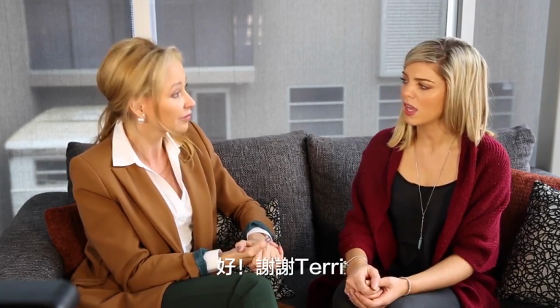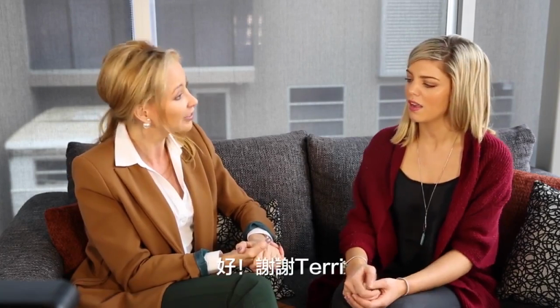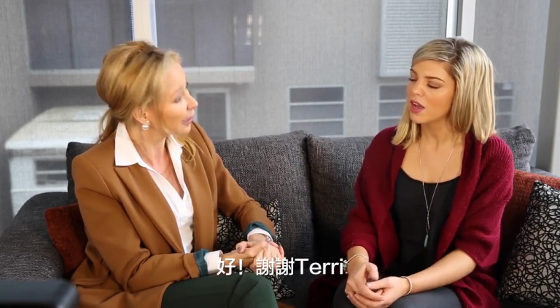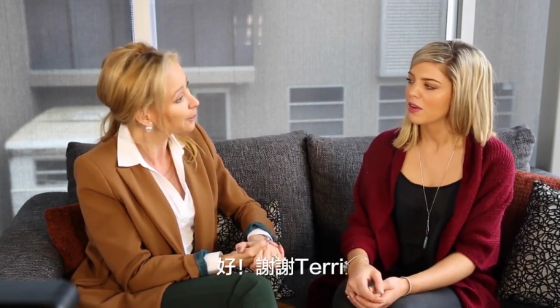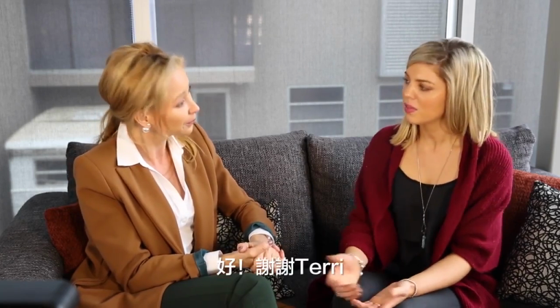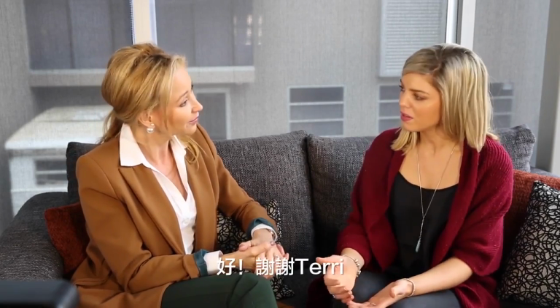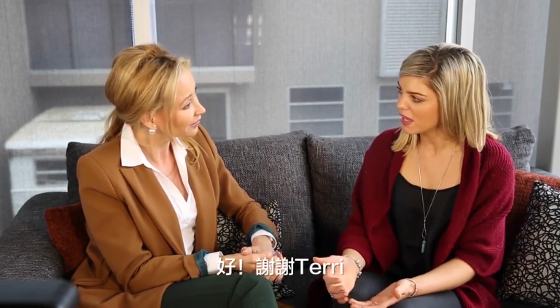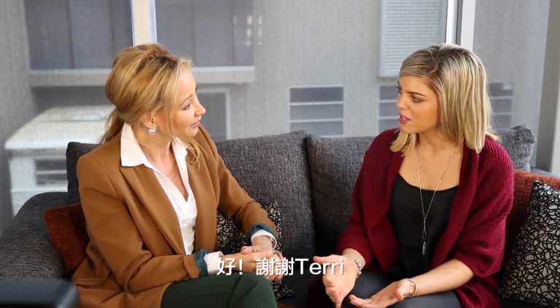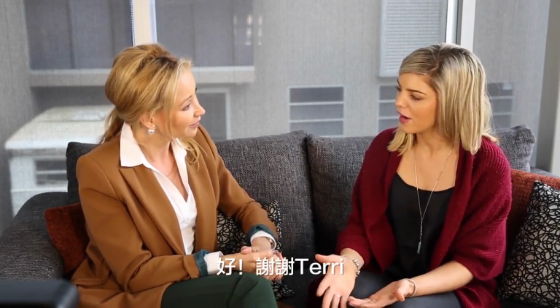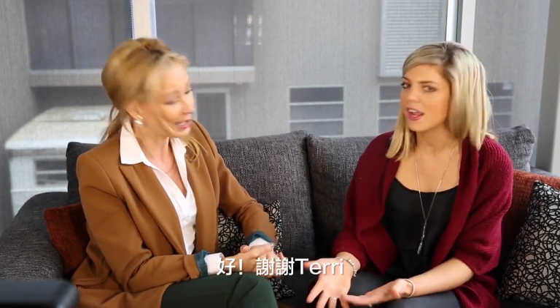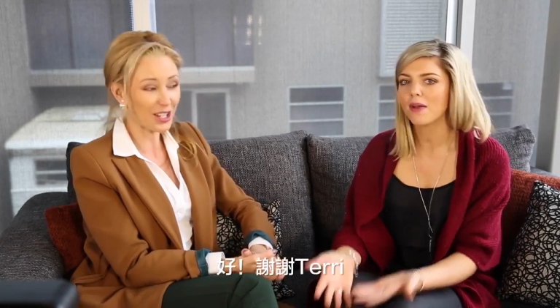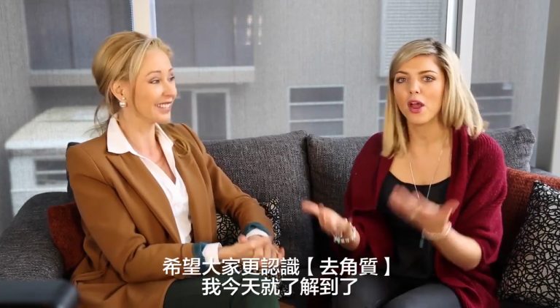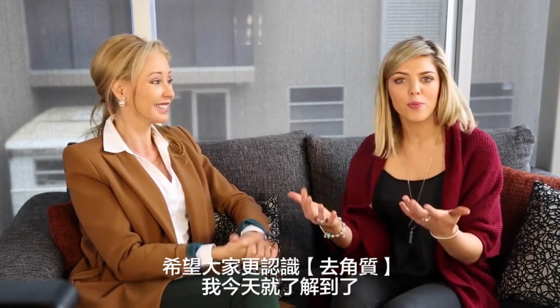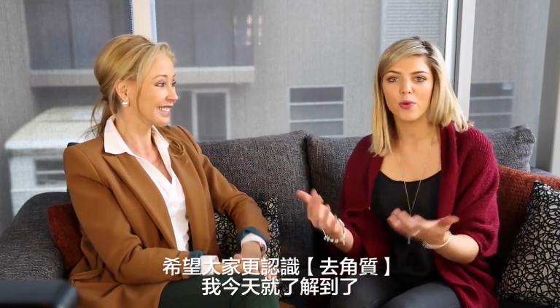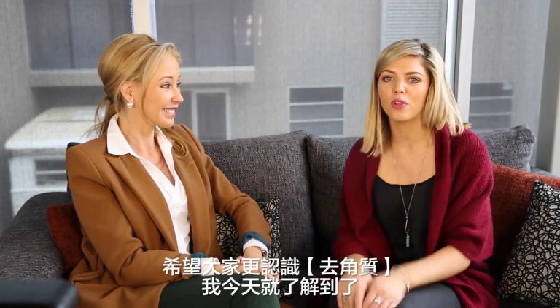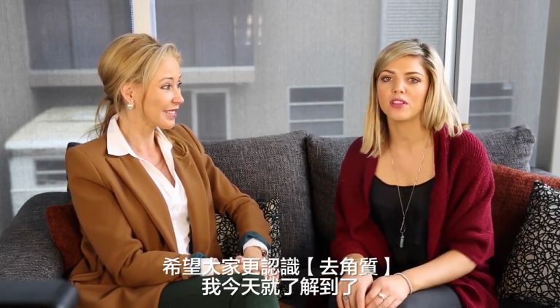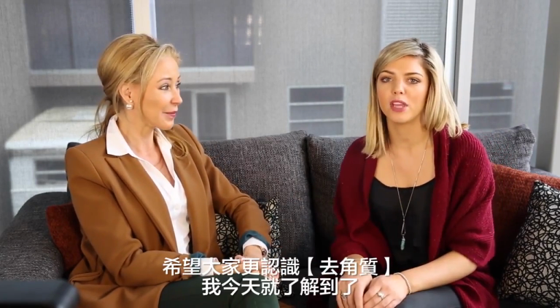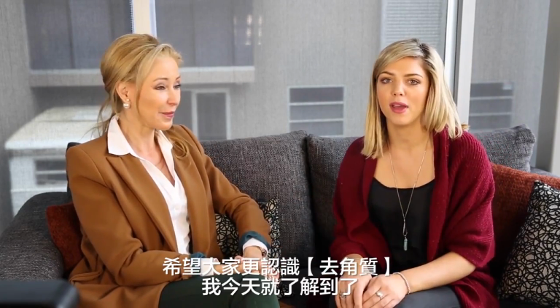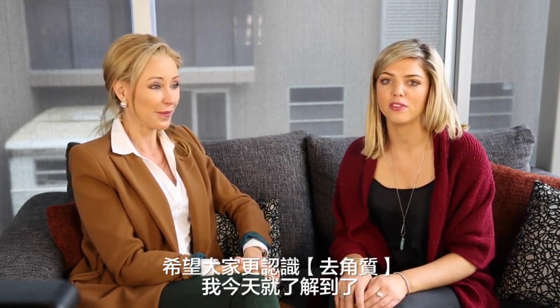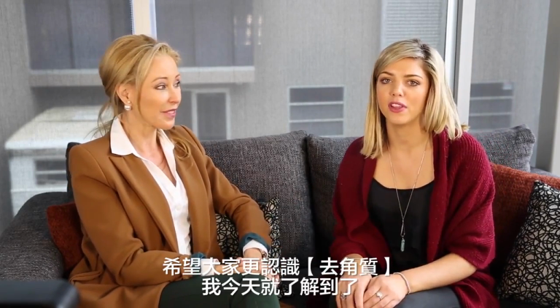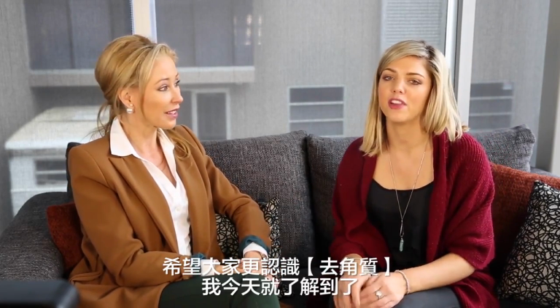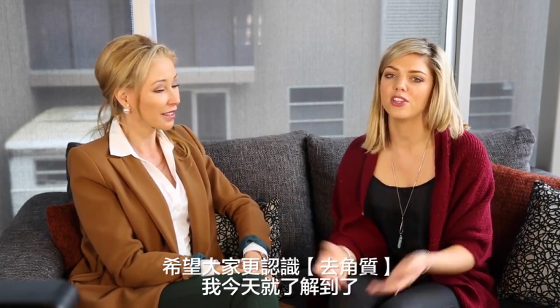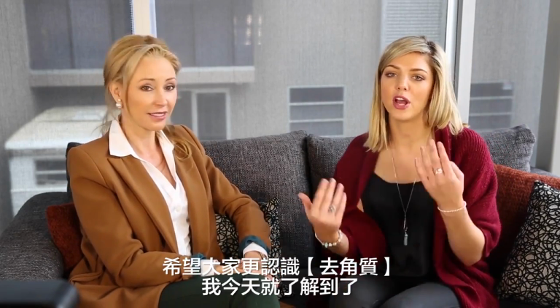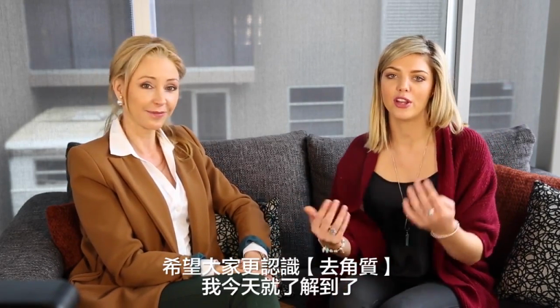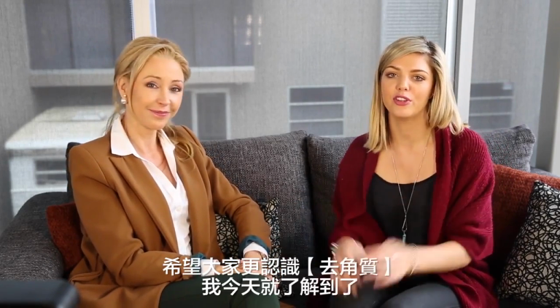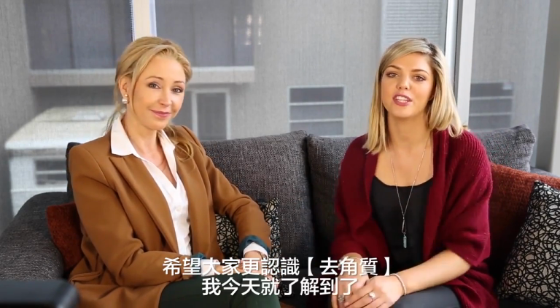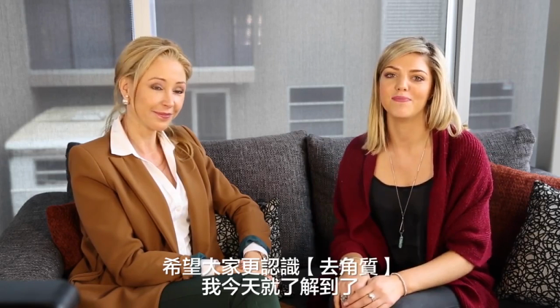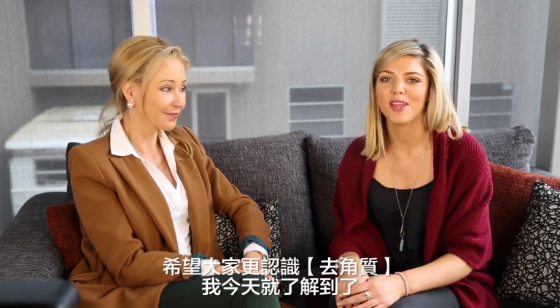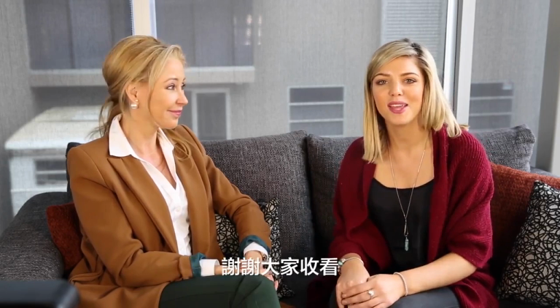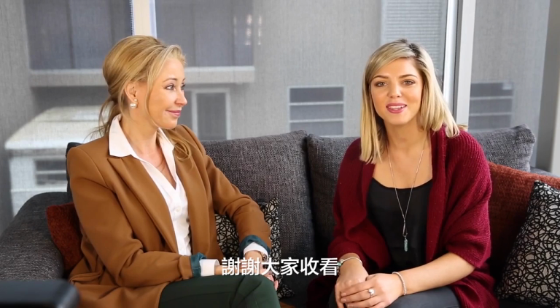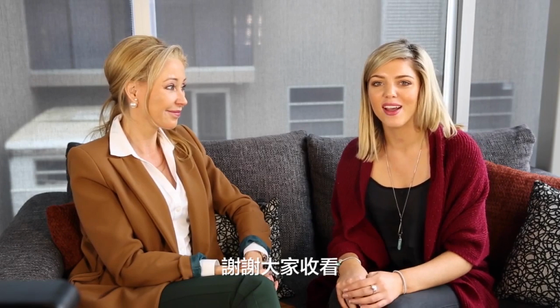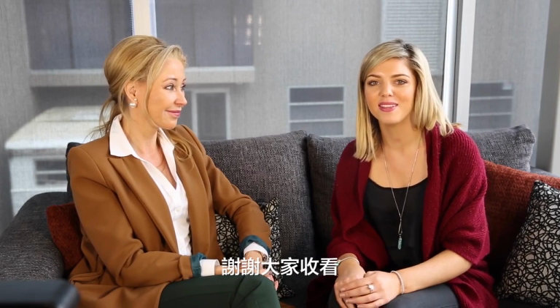Well, thanks for that Terri. Pleasure. I hope you all learnt something about exfoliation — I sure did. Thanks guys.